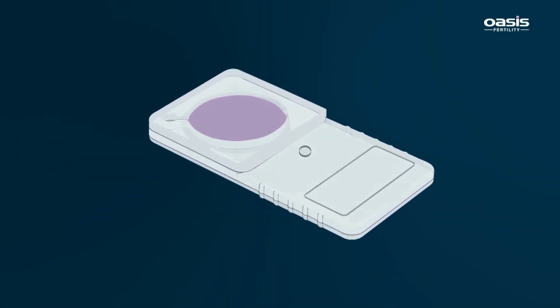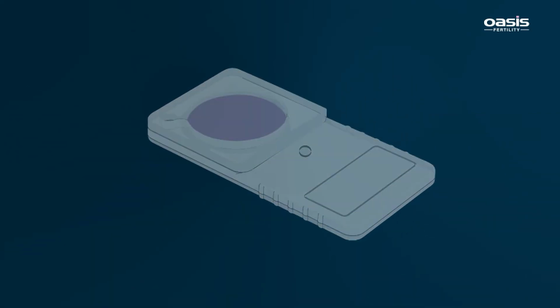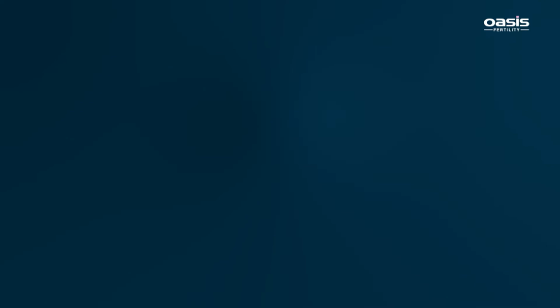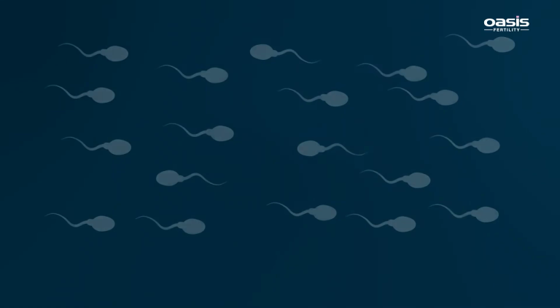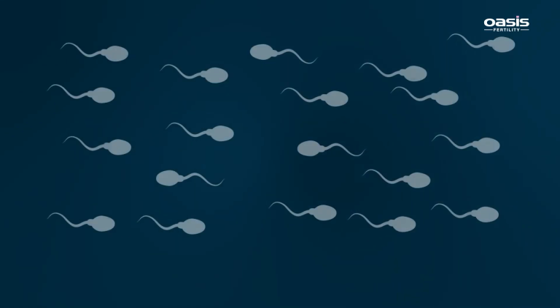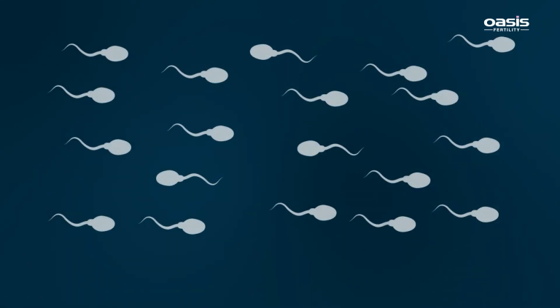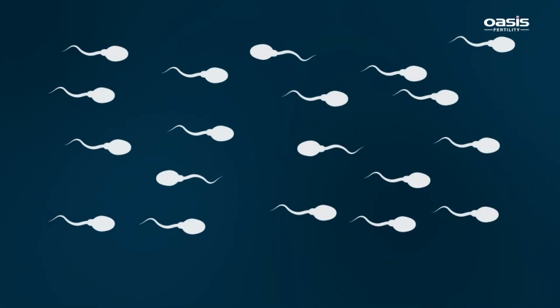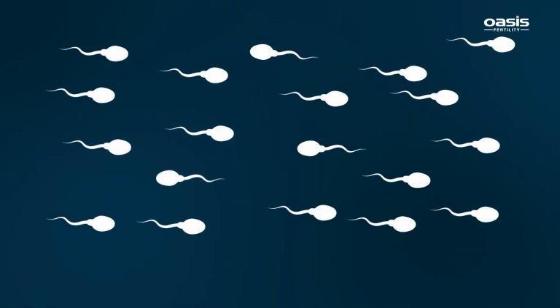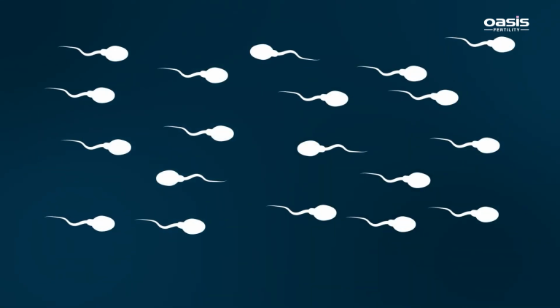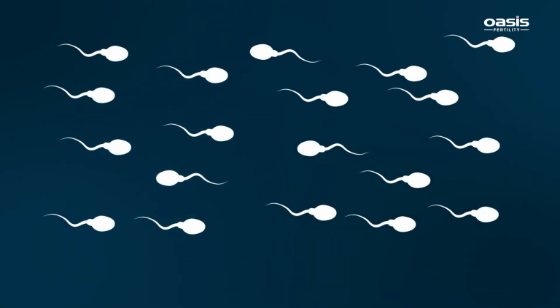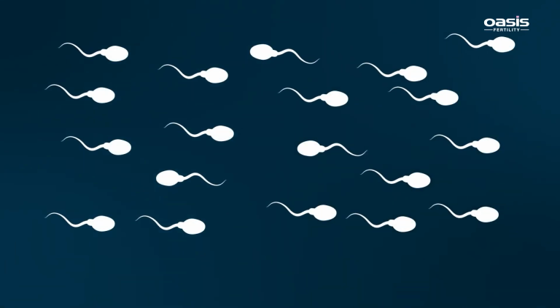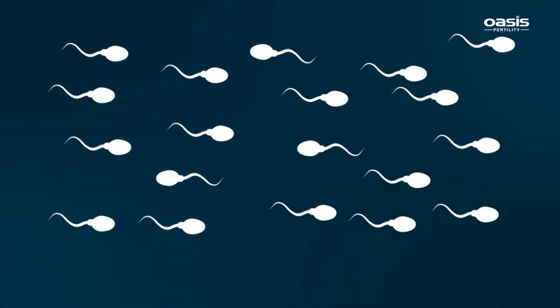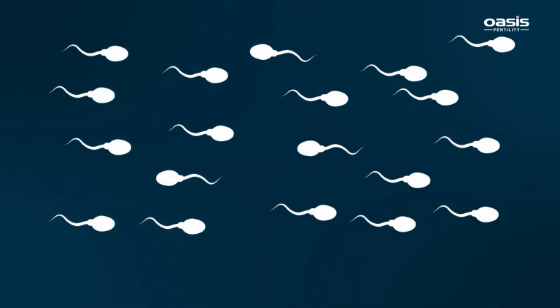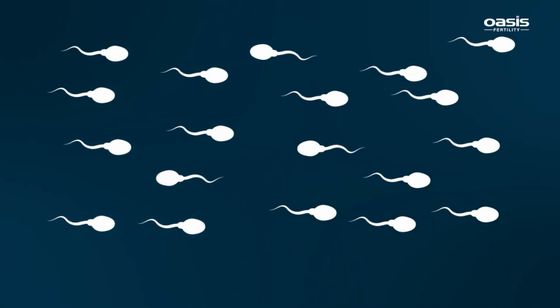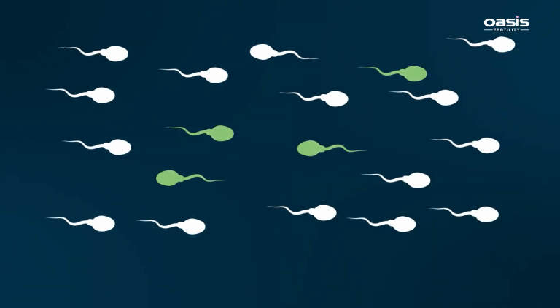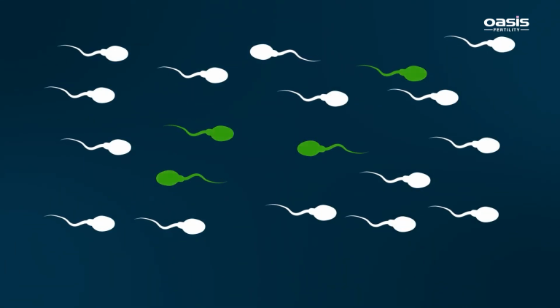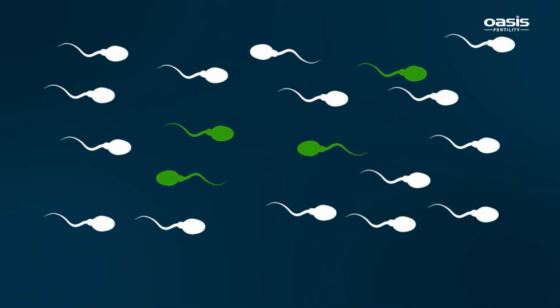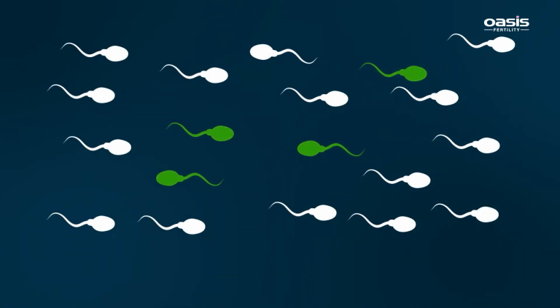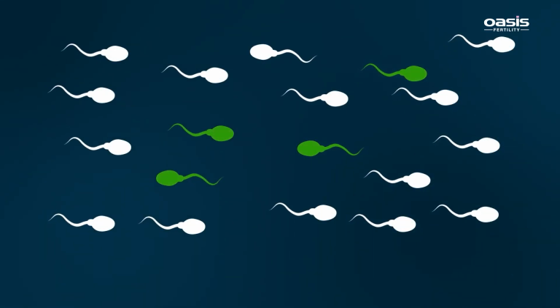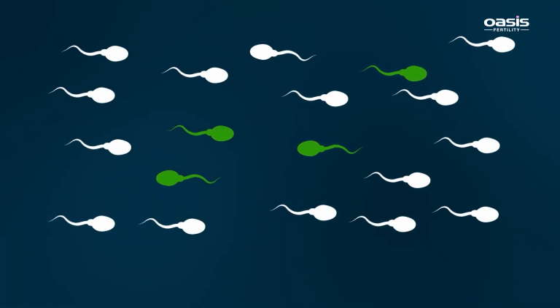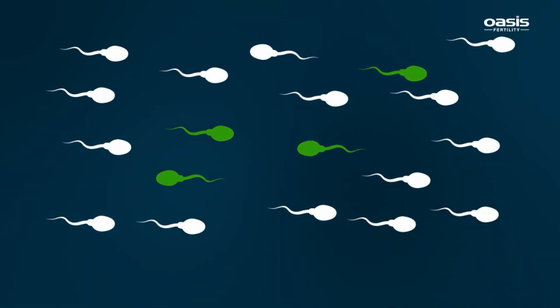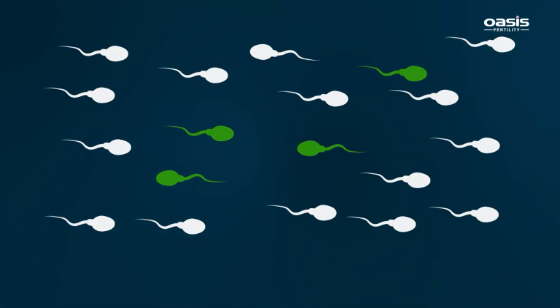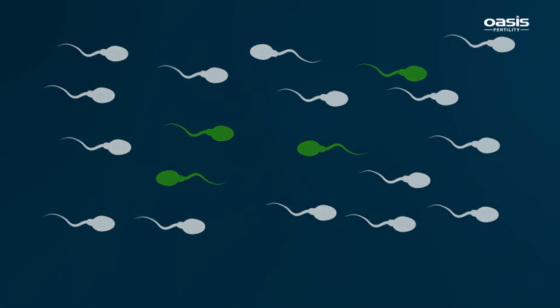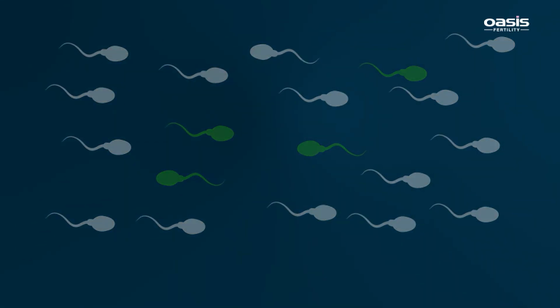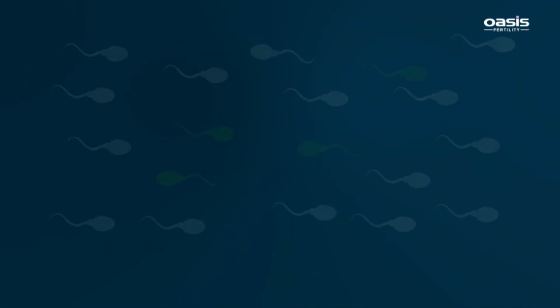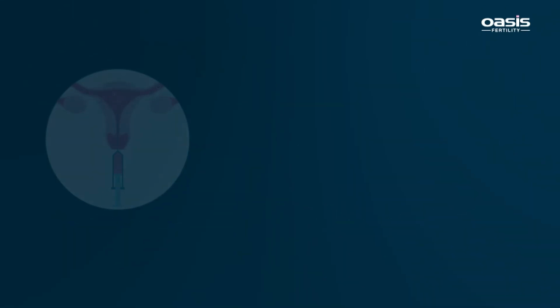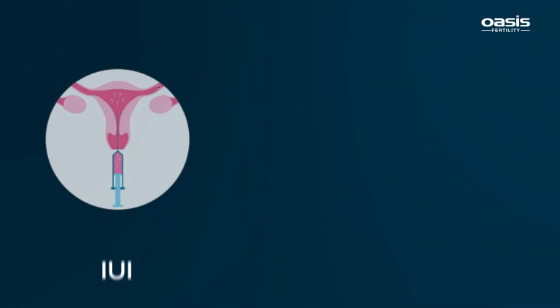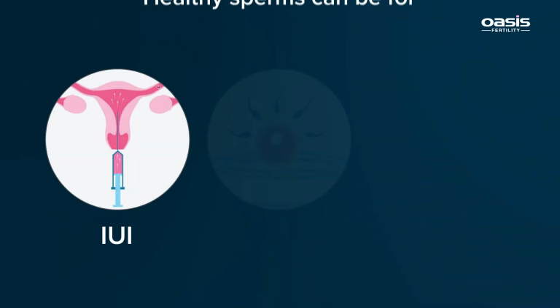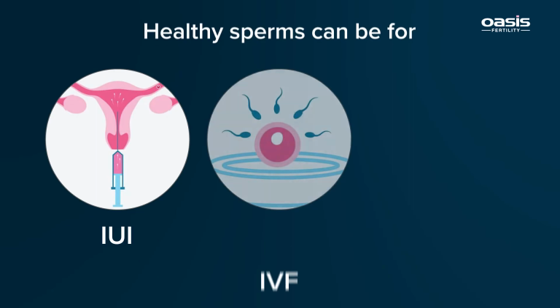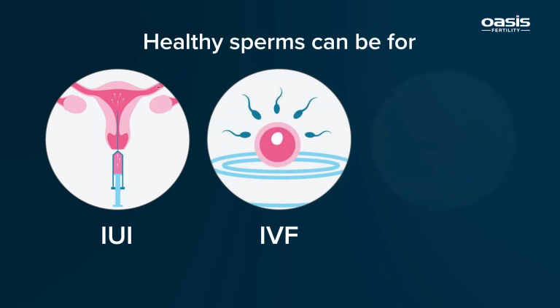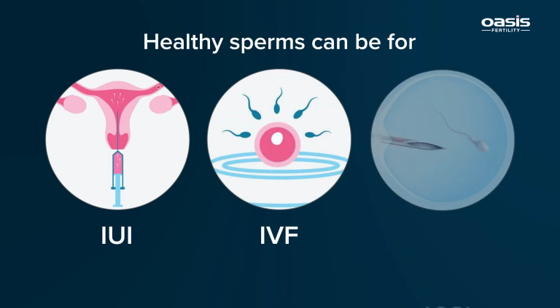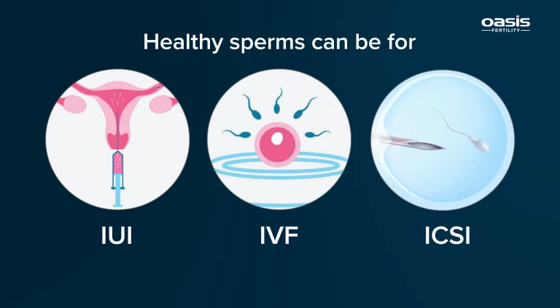The healthy sperms collected through this process can be used in any assisted reproduction technique.